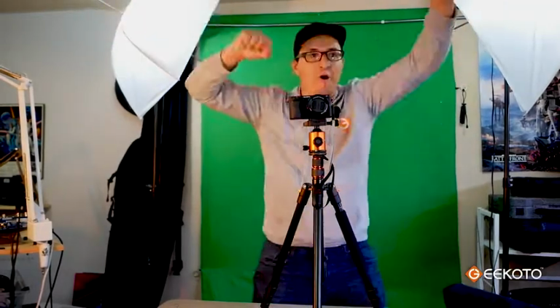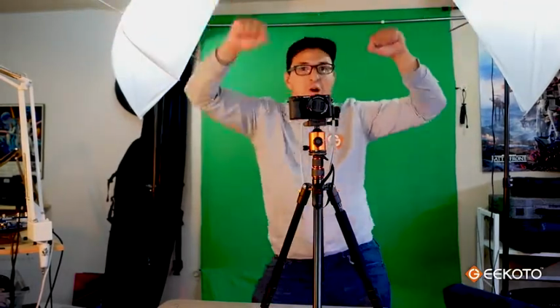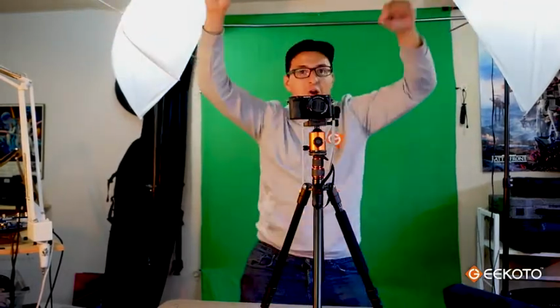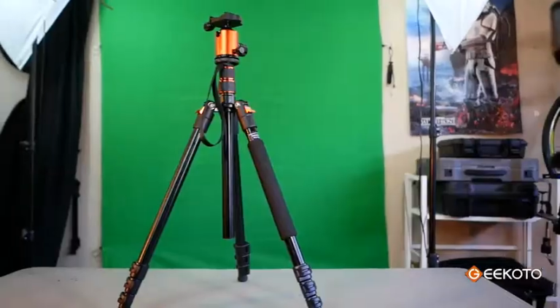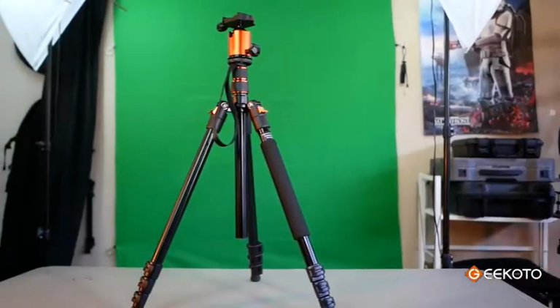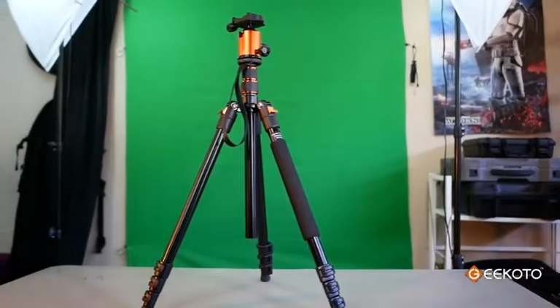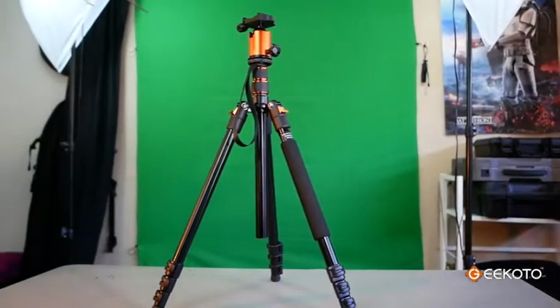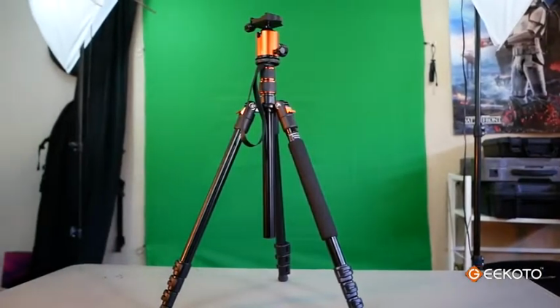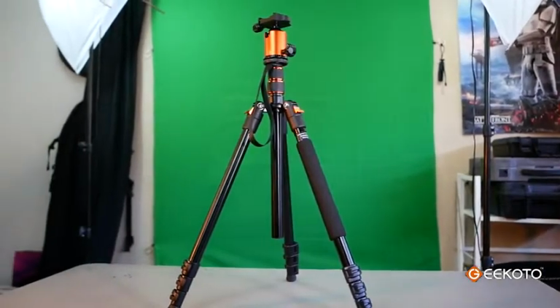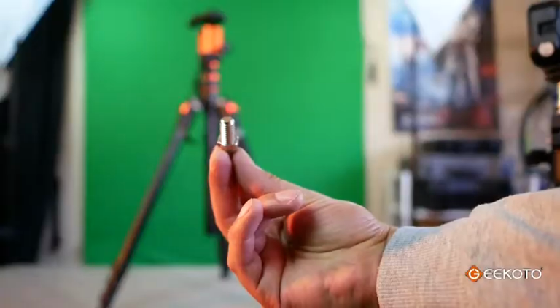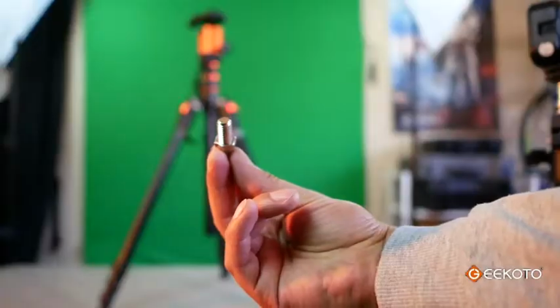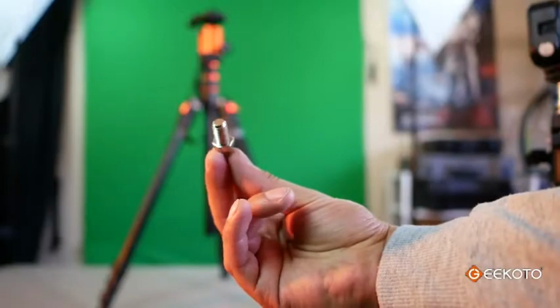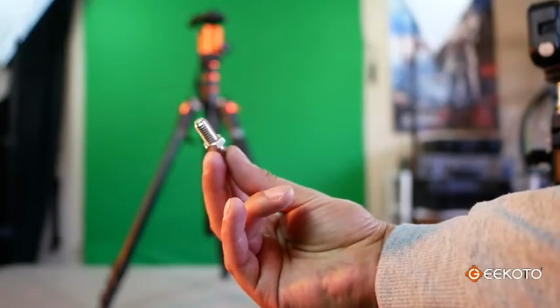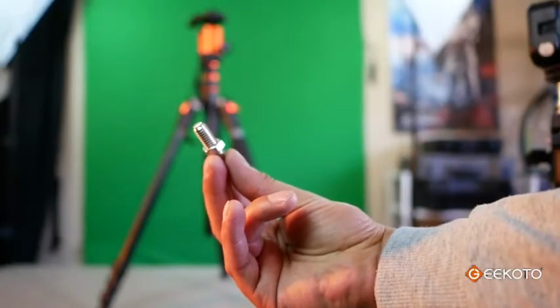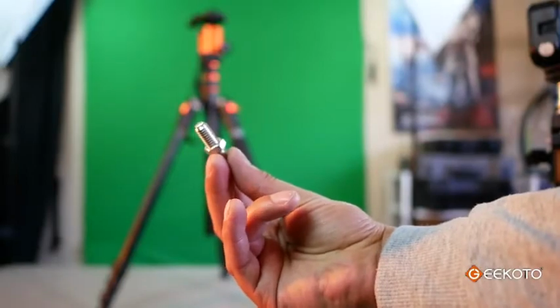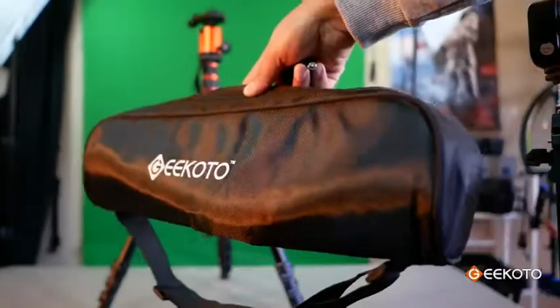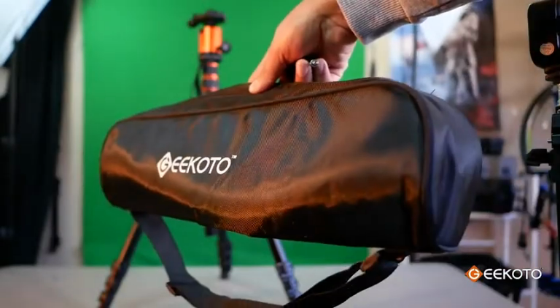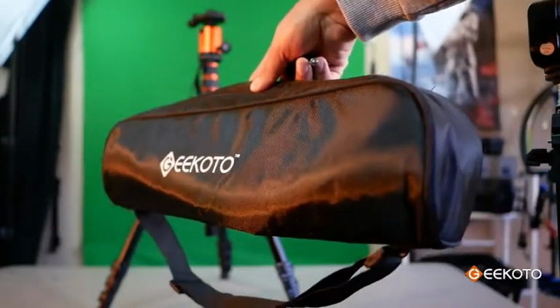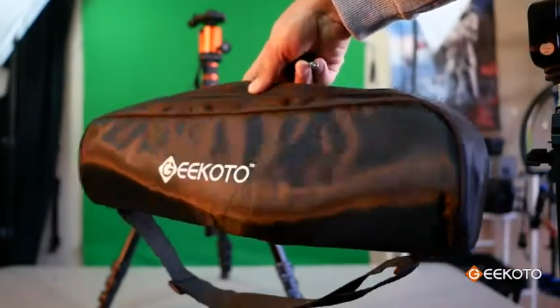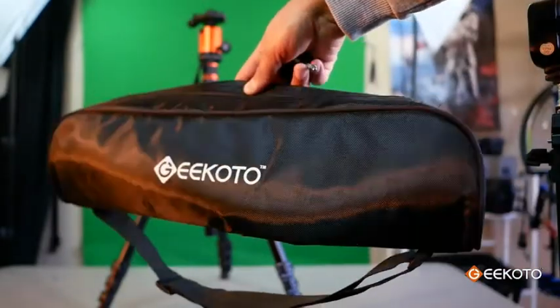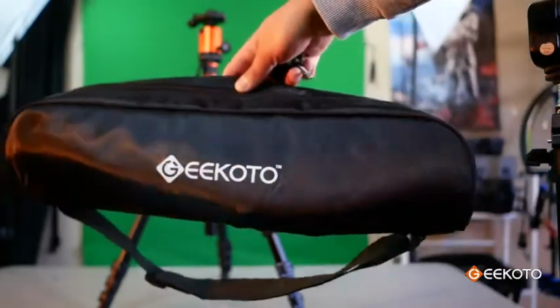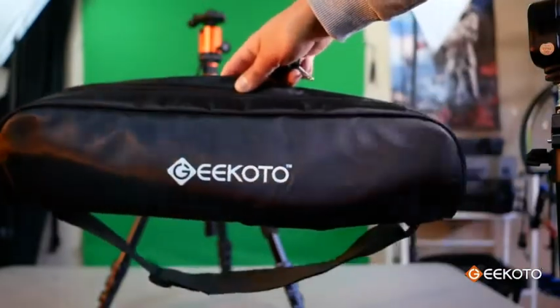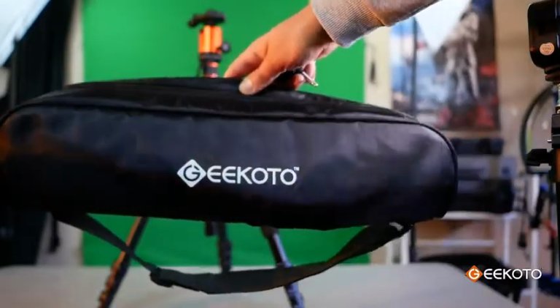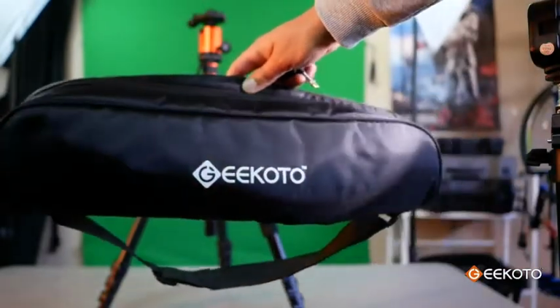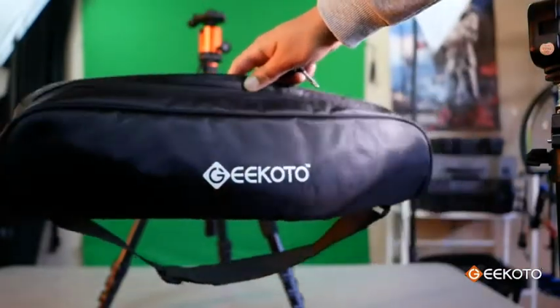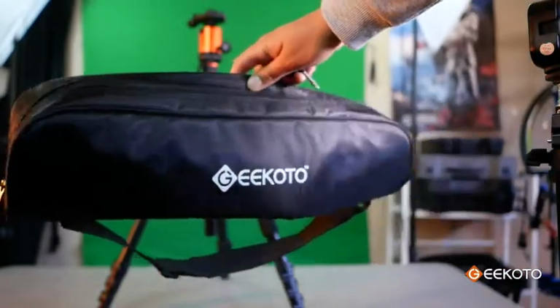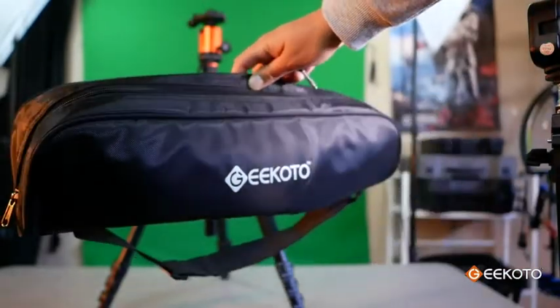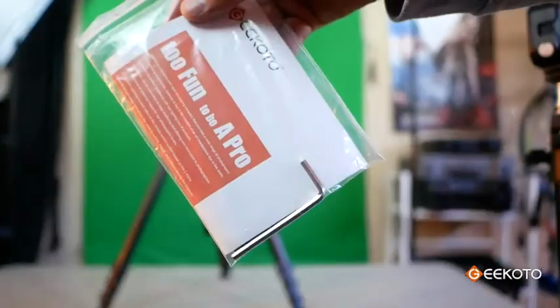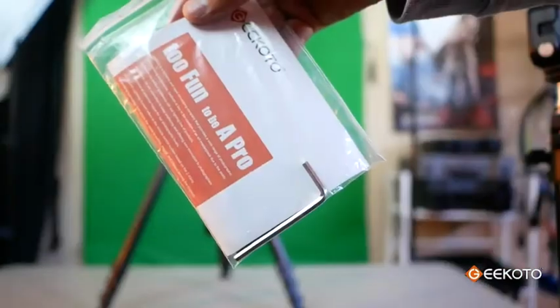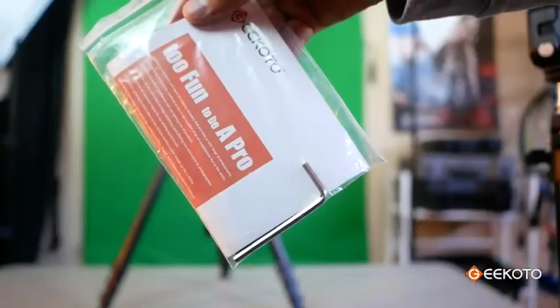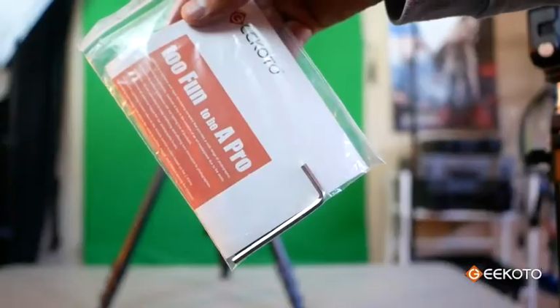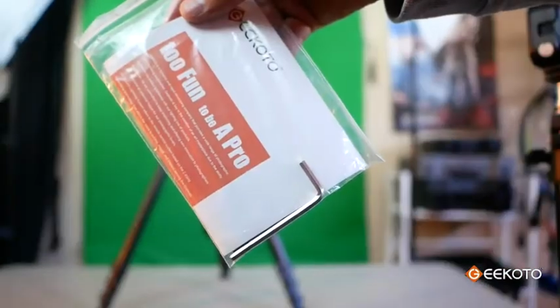On your purchase you will get the tripod, a connector for the monopod, a carrying case, and an allen key just in case you need to adjust your legs.